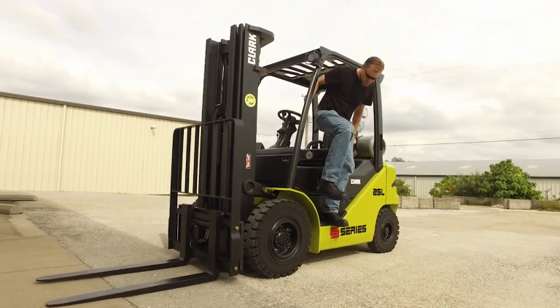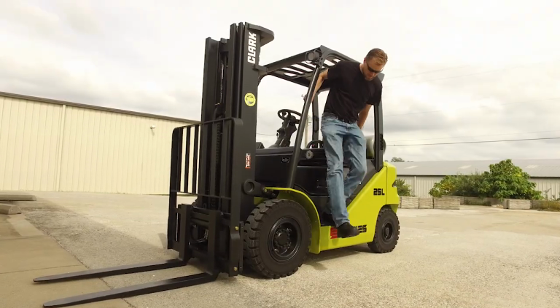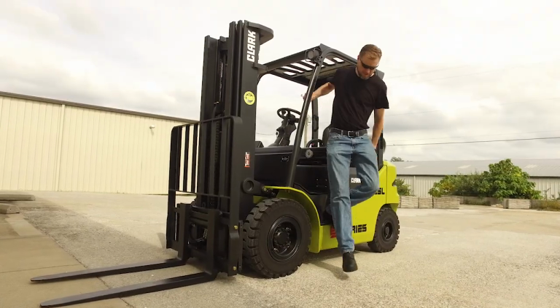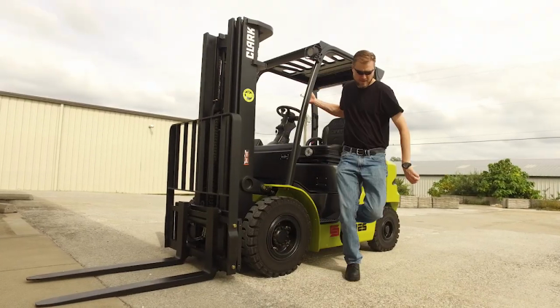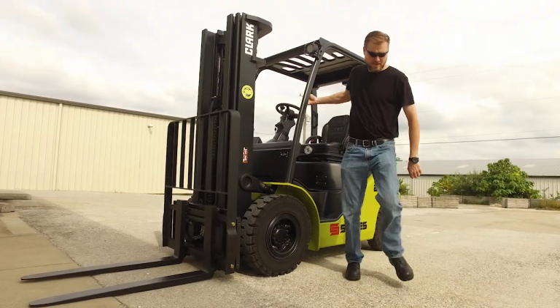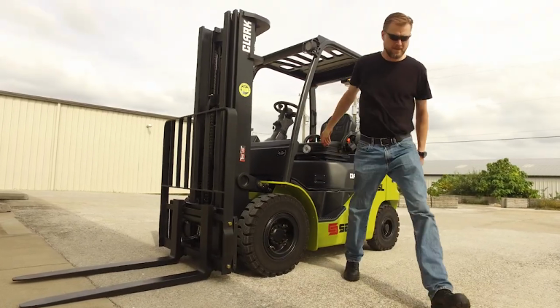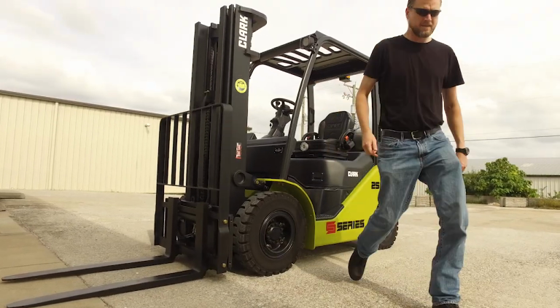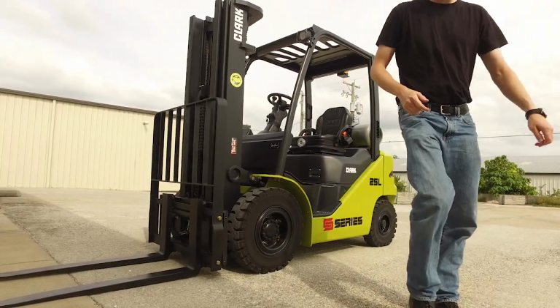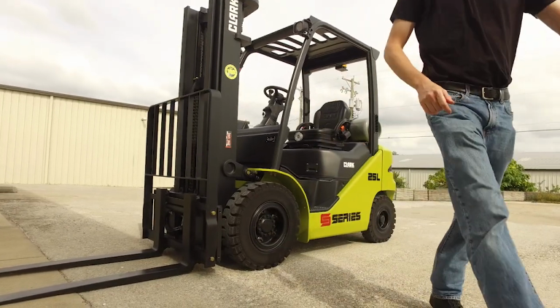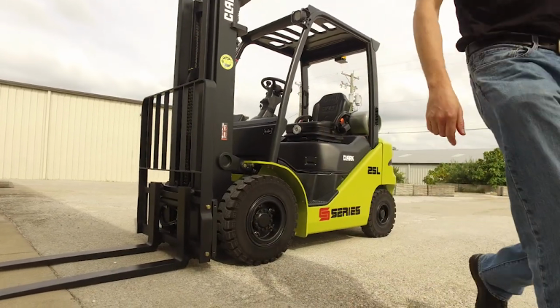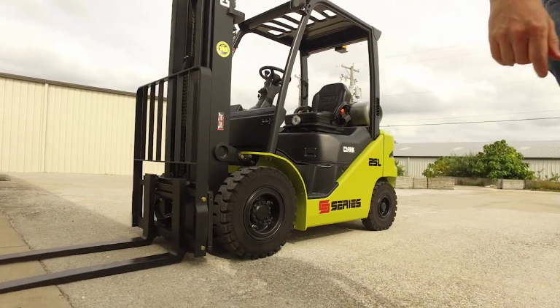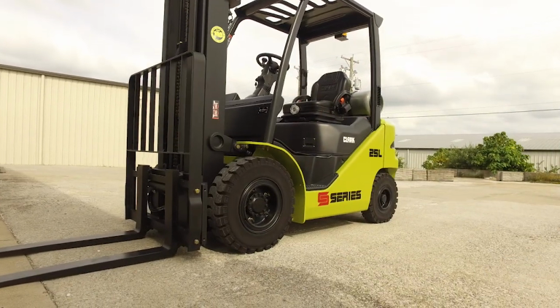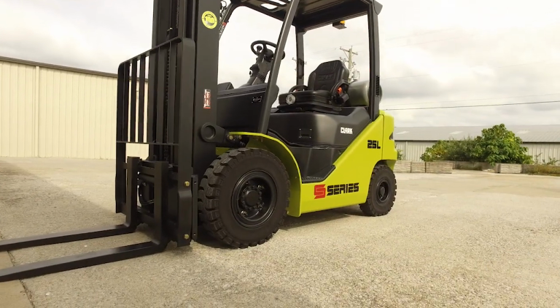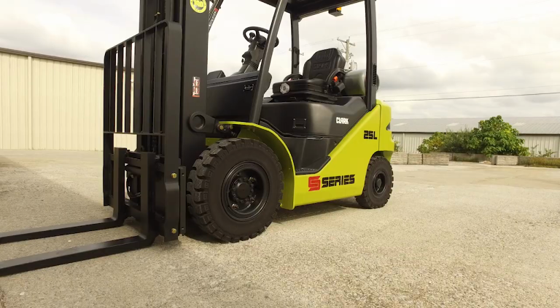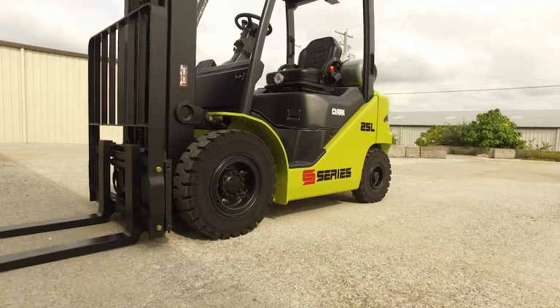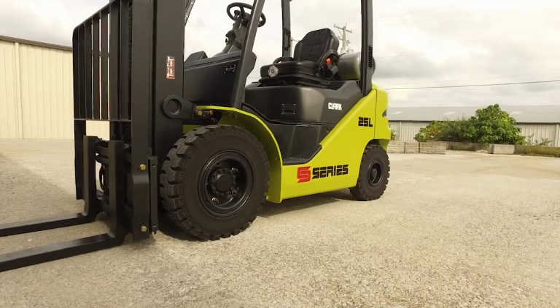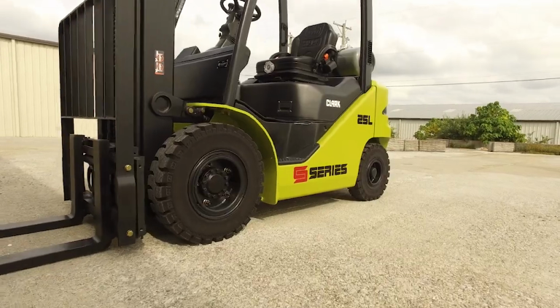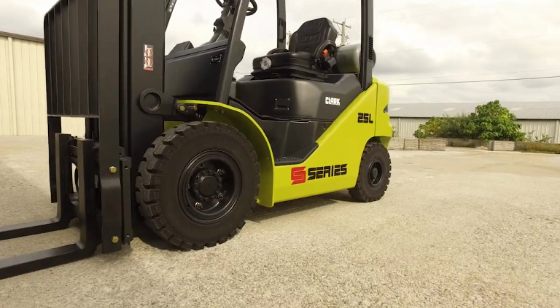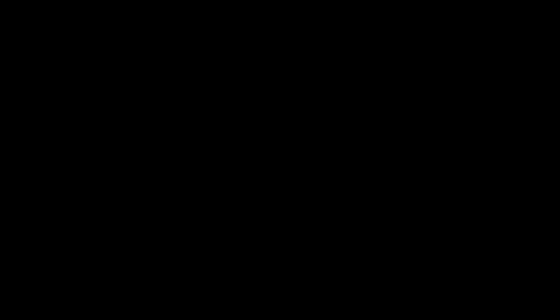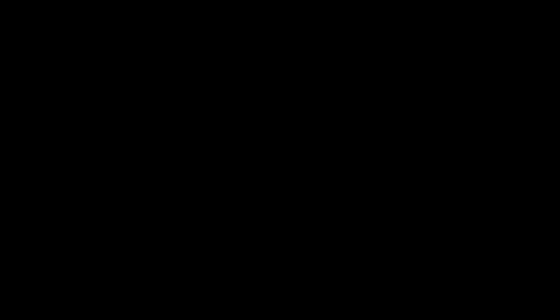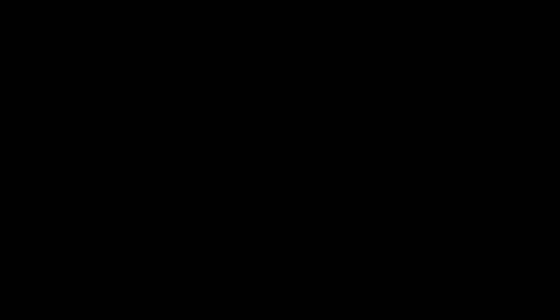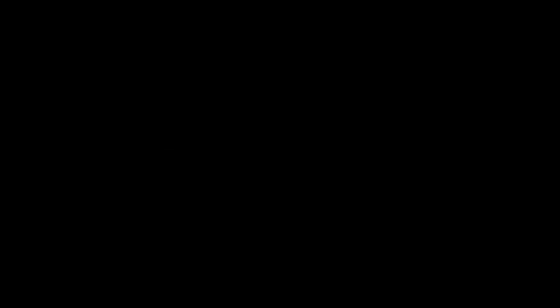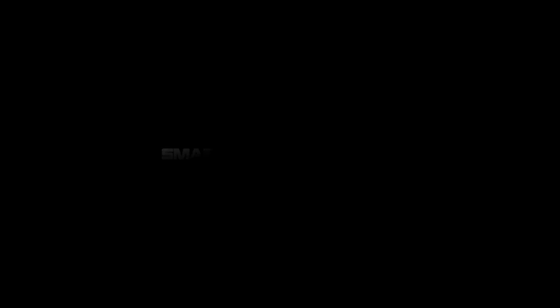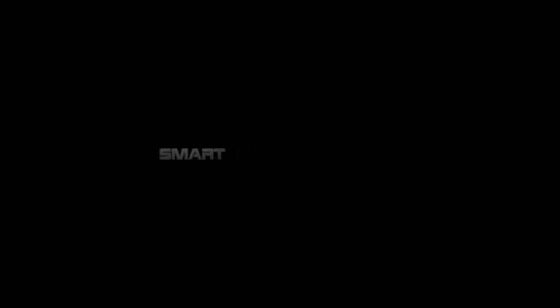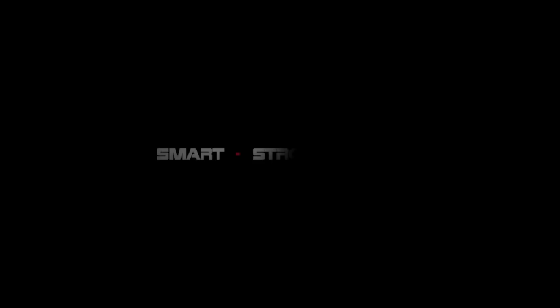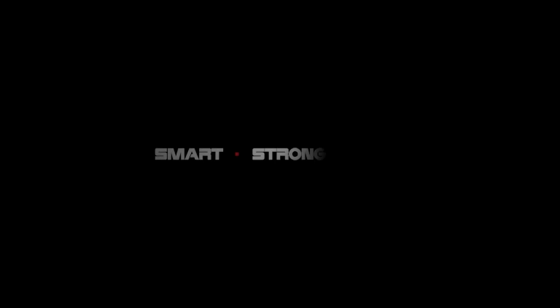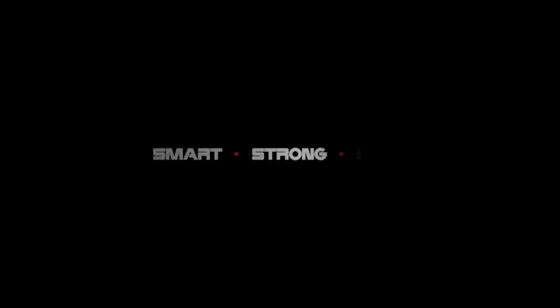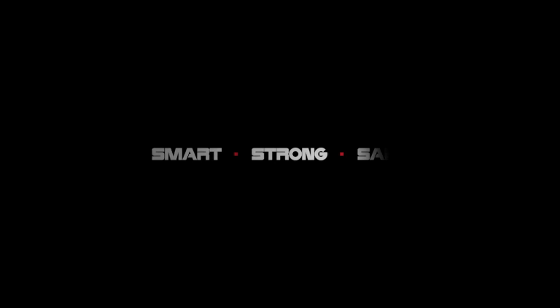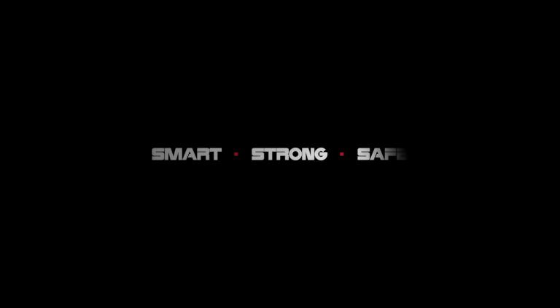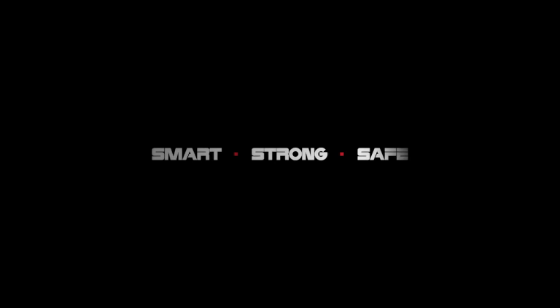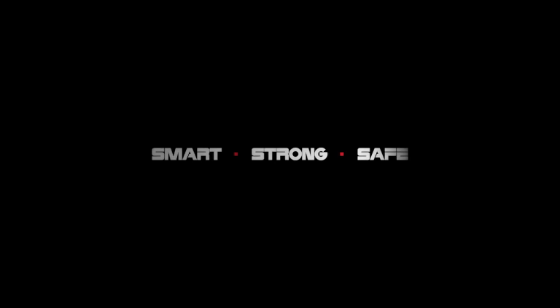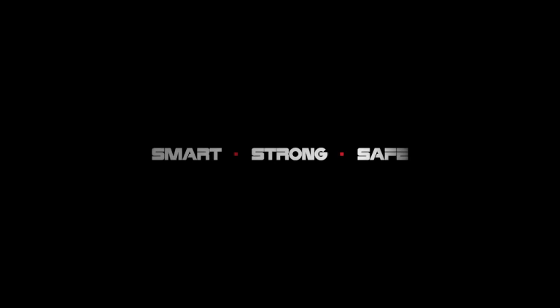The new S-Series lift truck from Clark — smart, strong, safe.